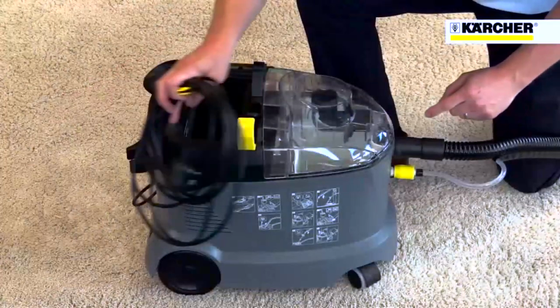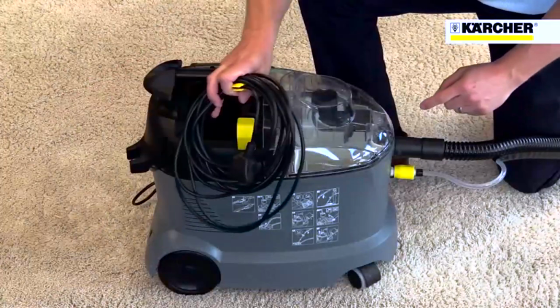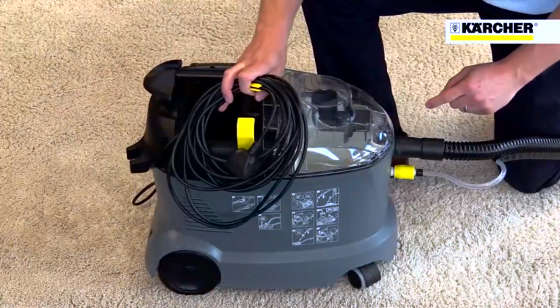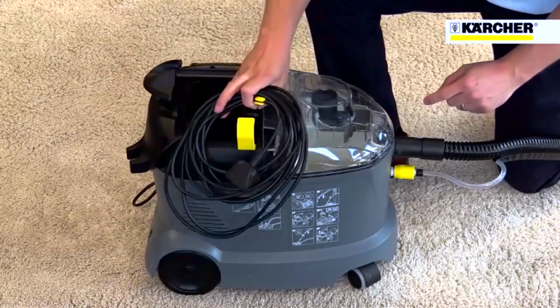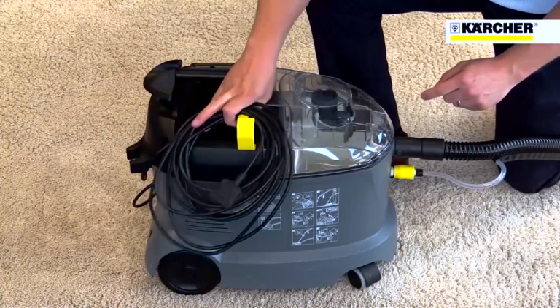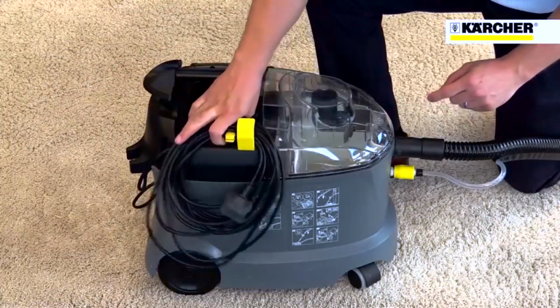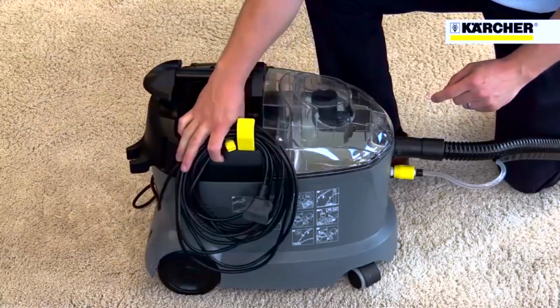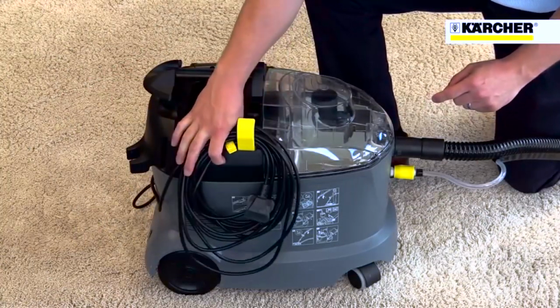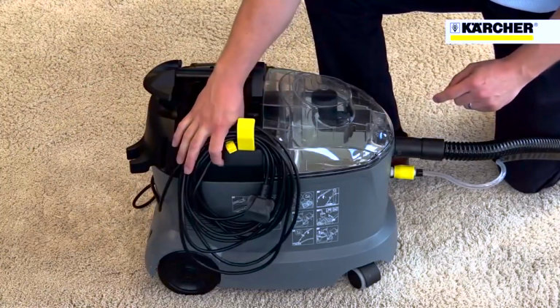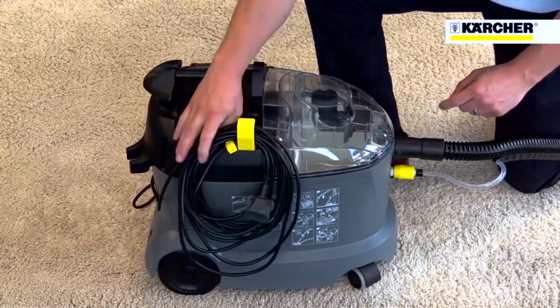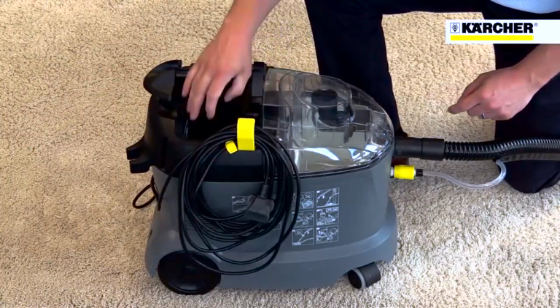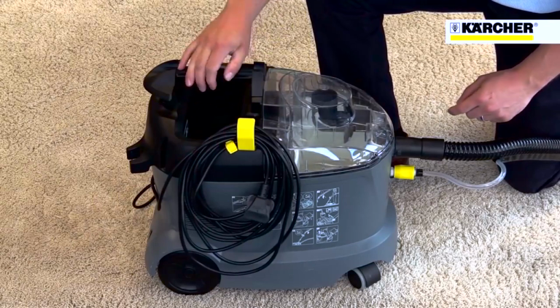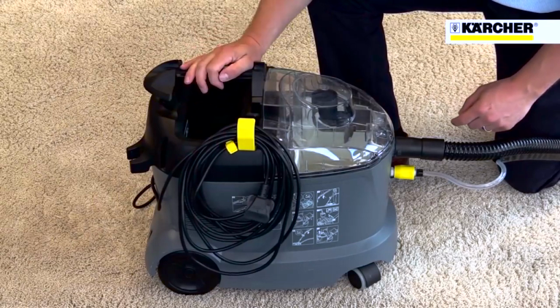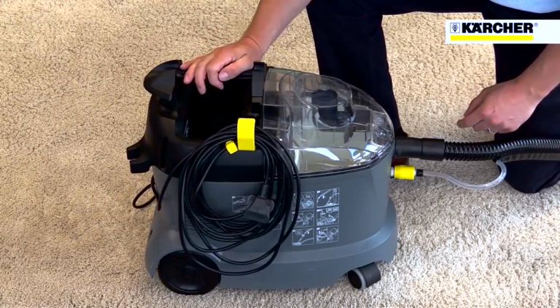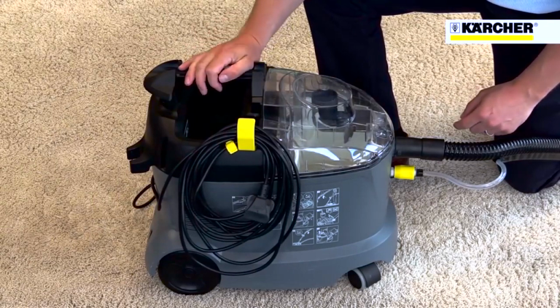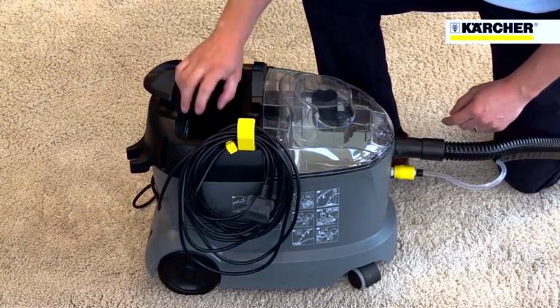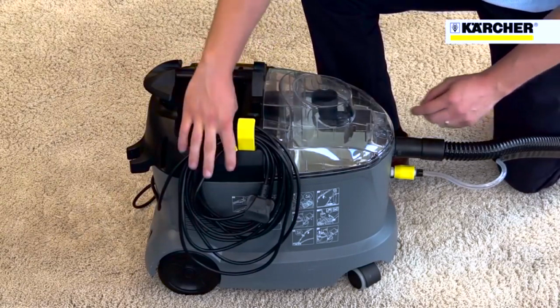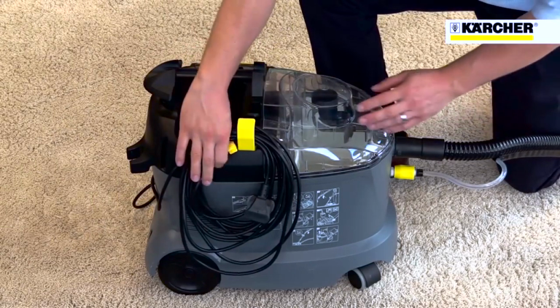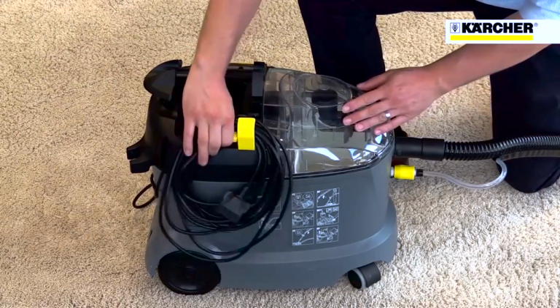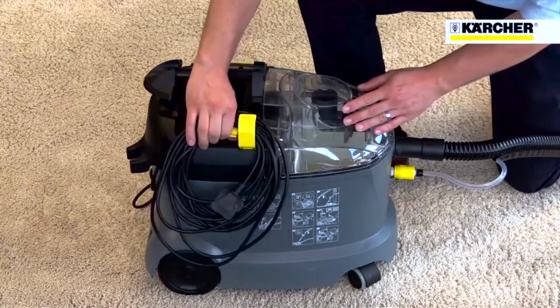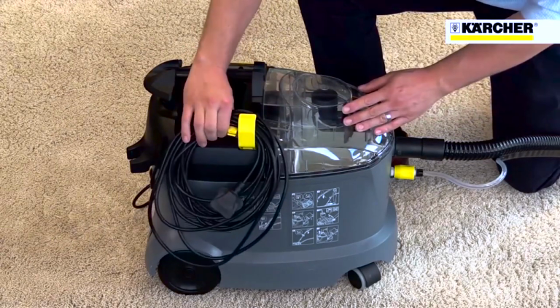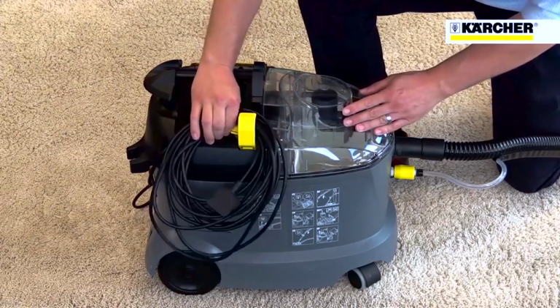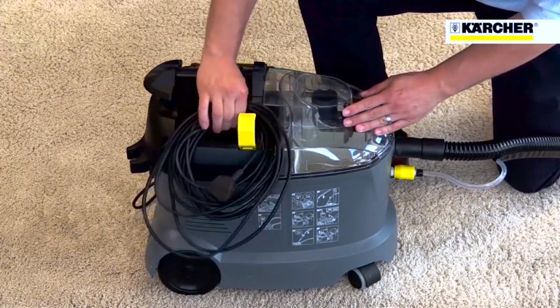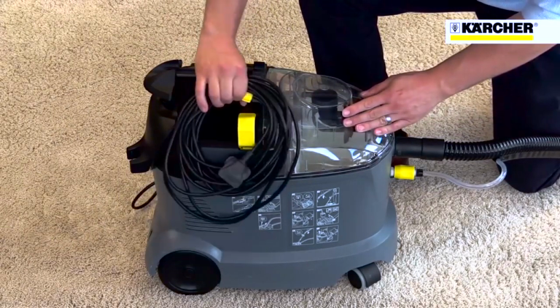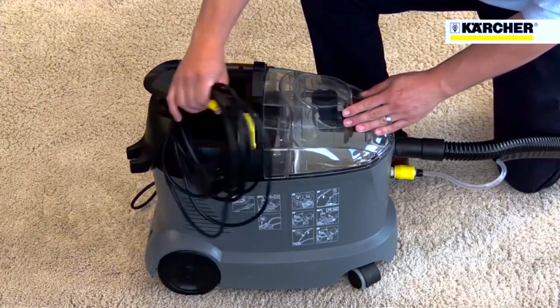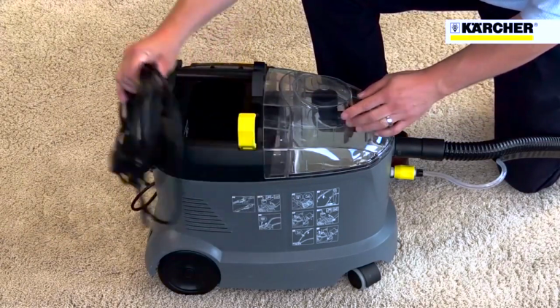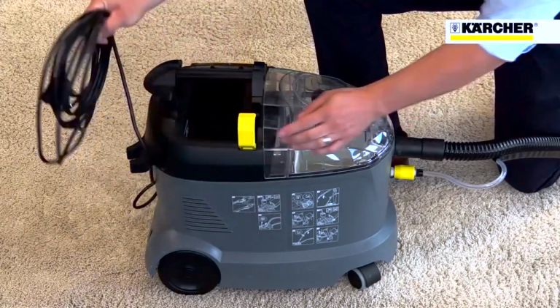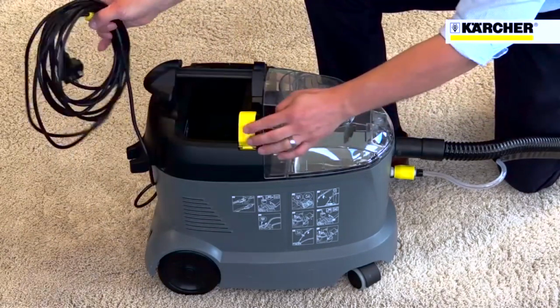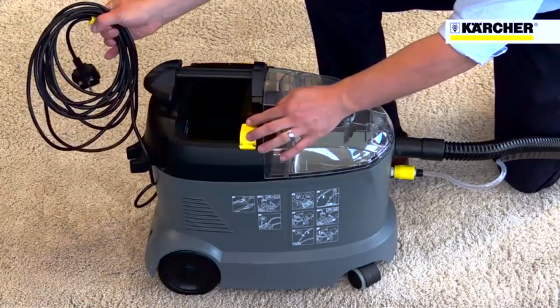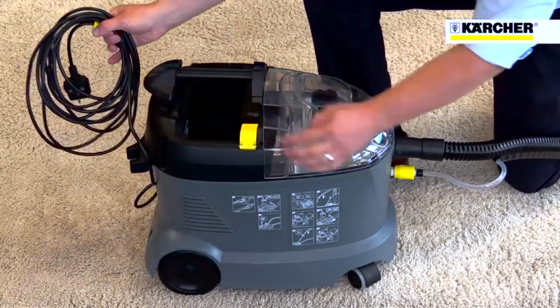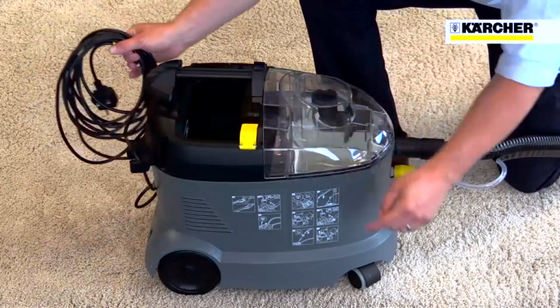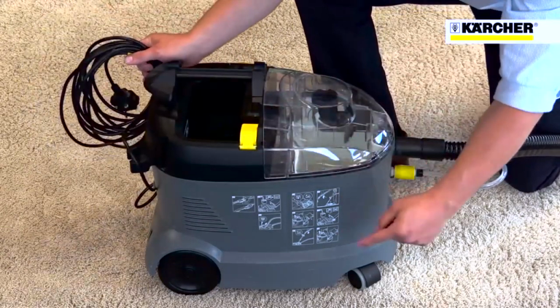The machine has convenient storage for tools and the cable, and quick reference instructions printed on the side.